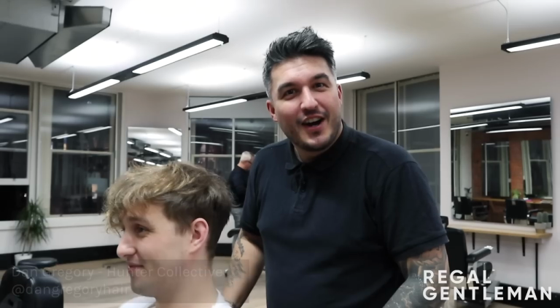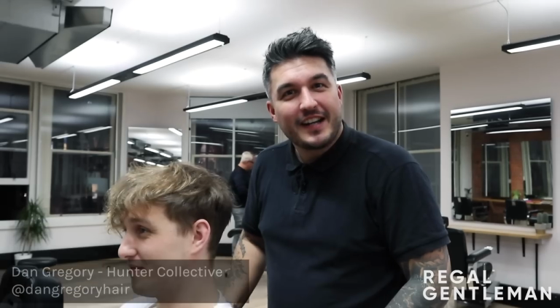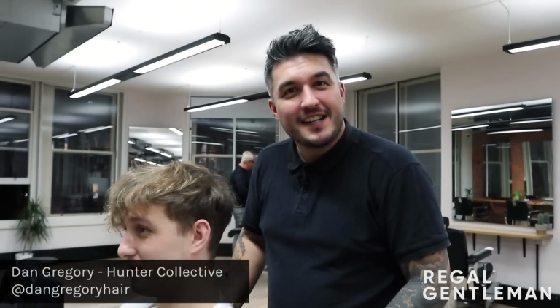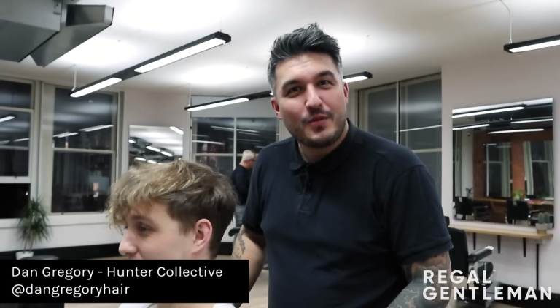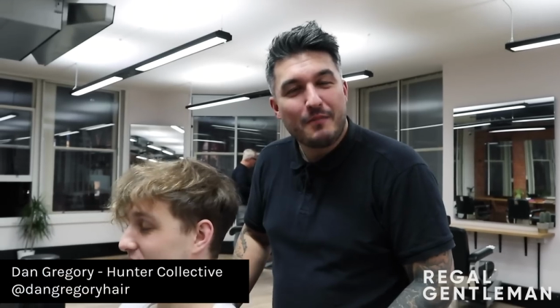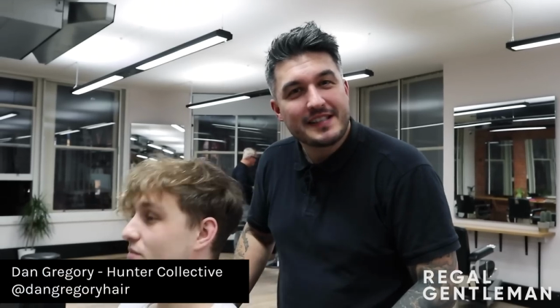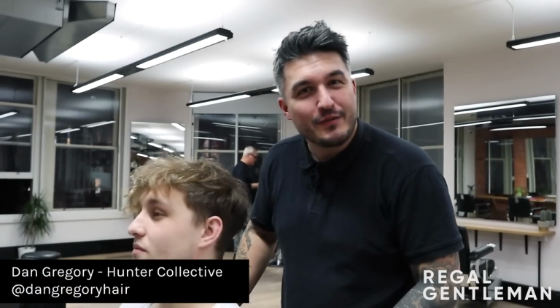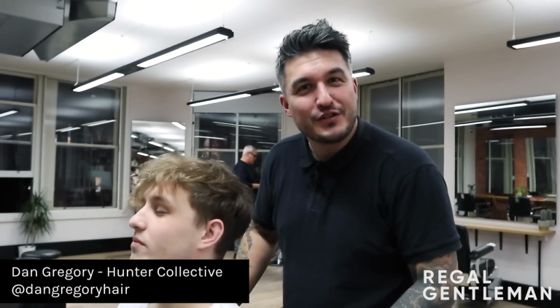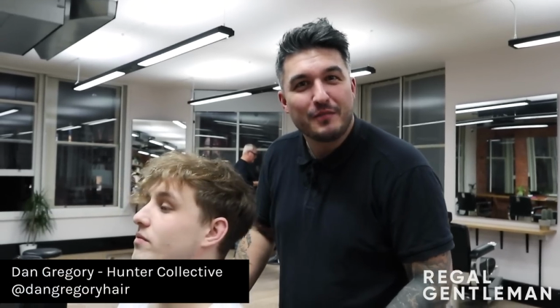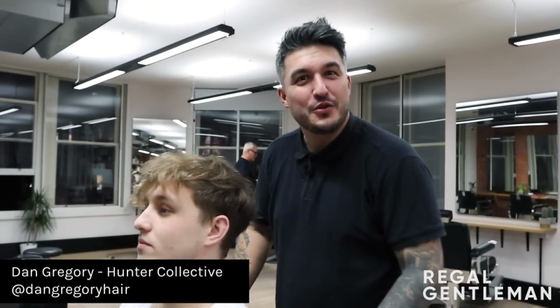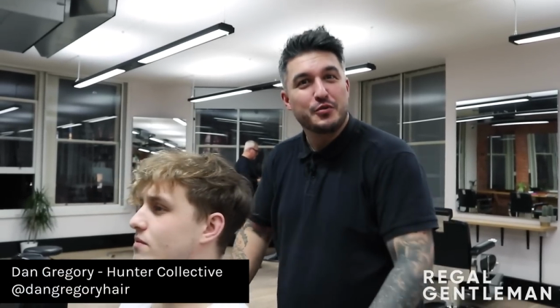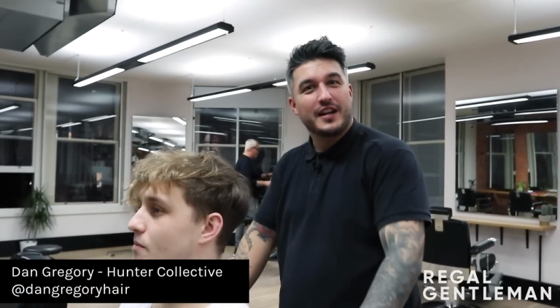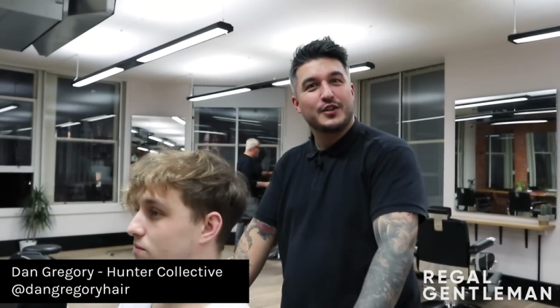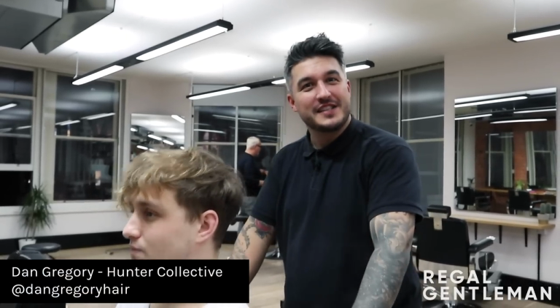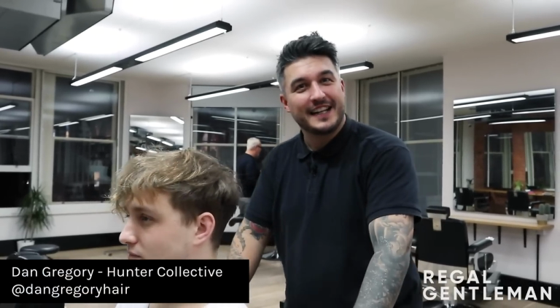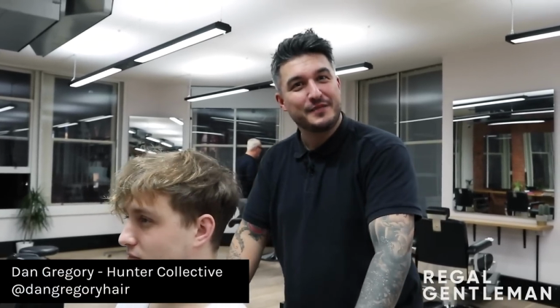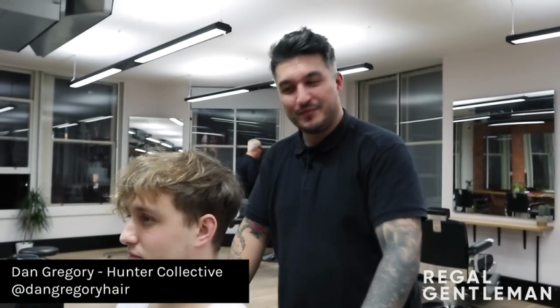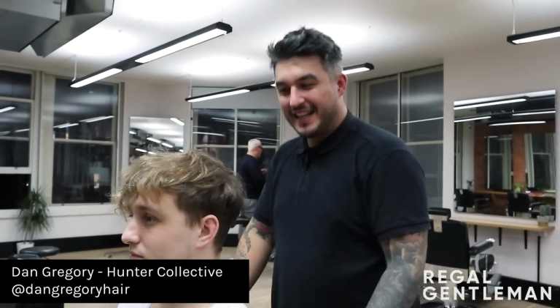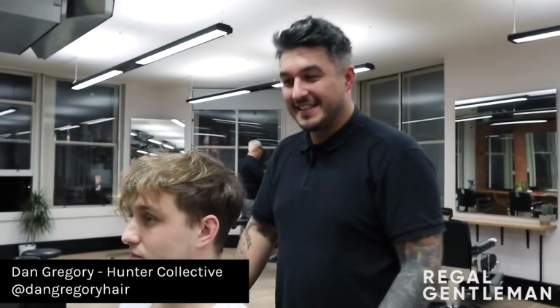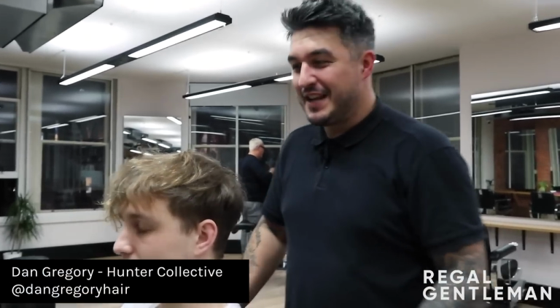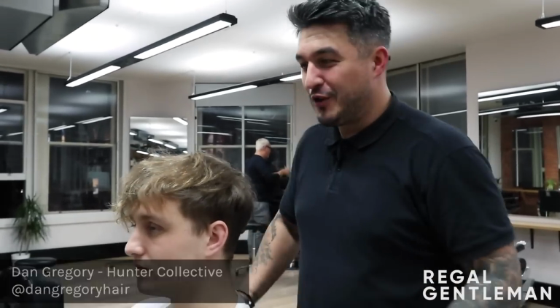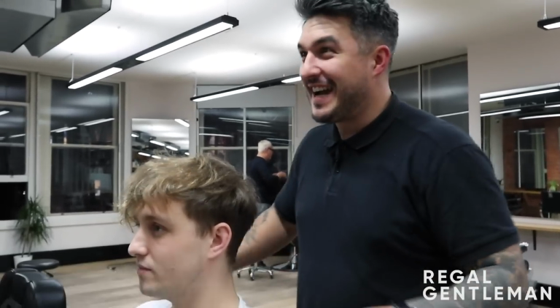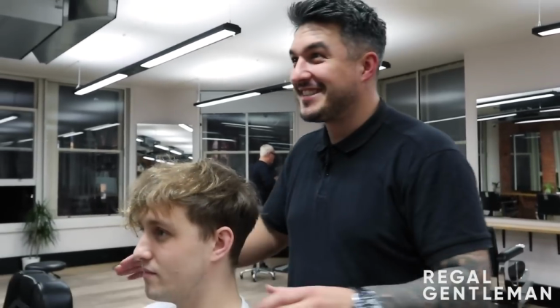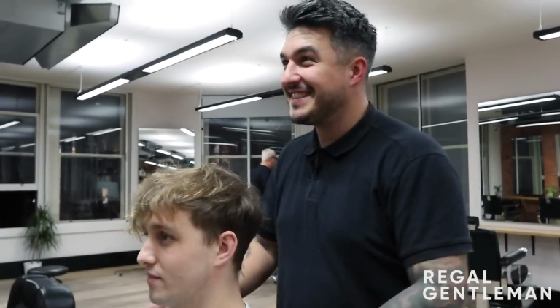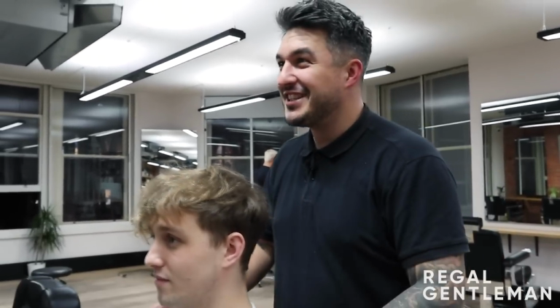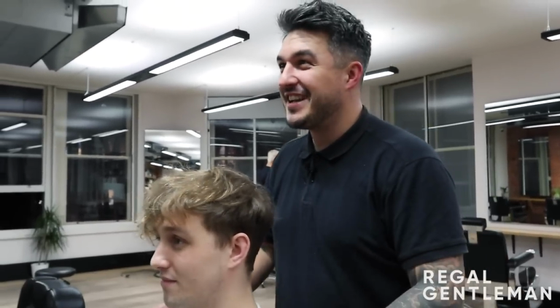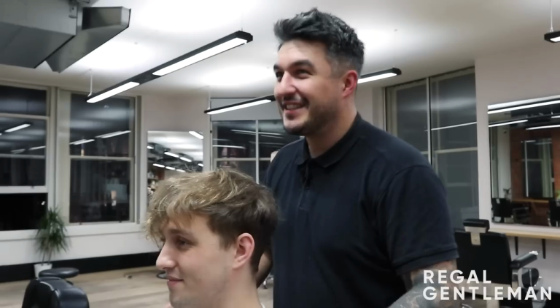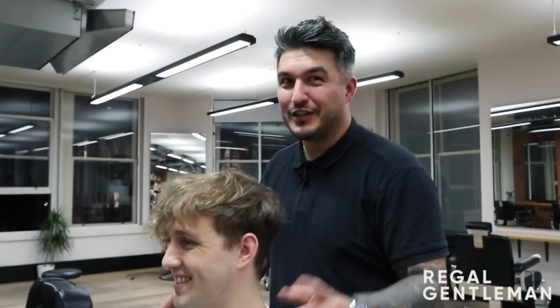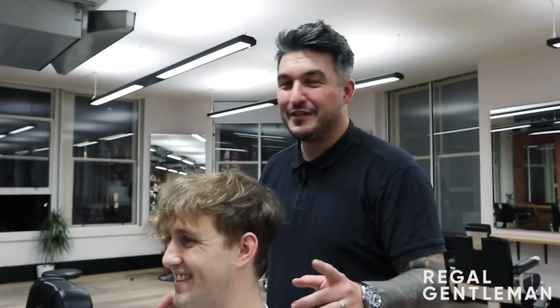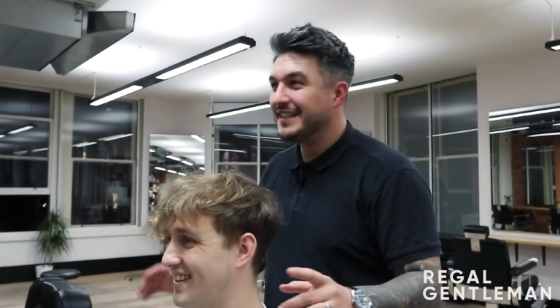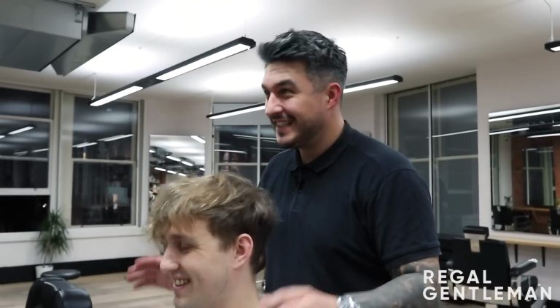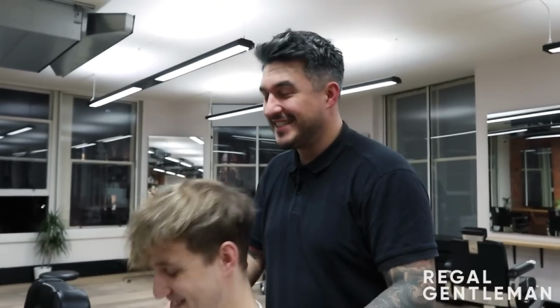All right guys, welcome back to the Regal Gentleman YouTube channel of Hunter Collective. Today we've got Kaz in the chair, not Dave — Kaz.